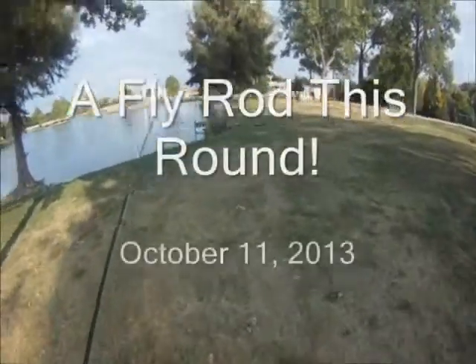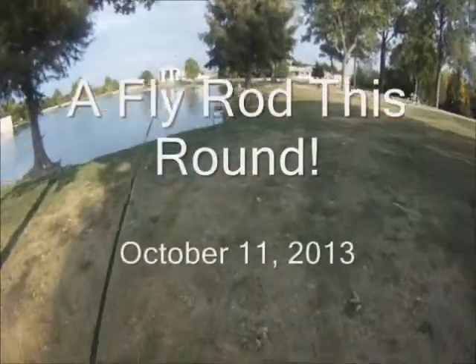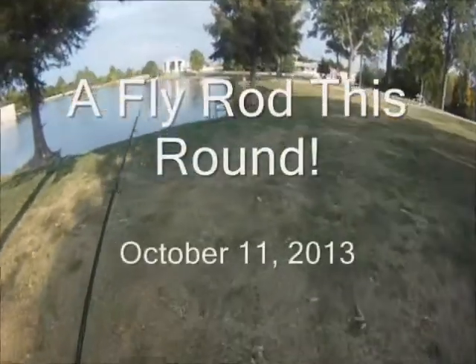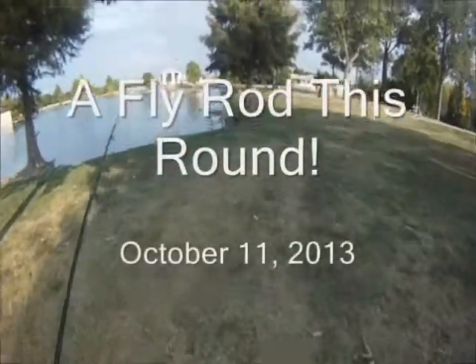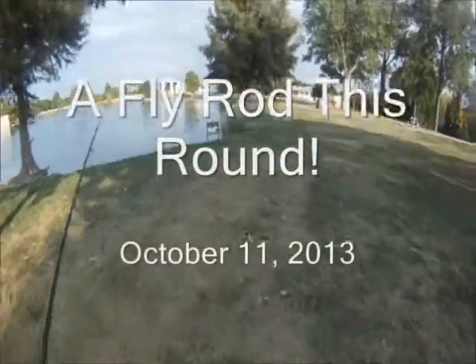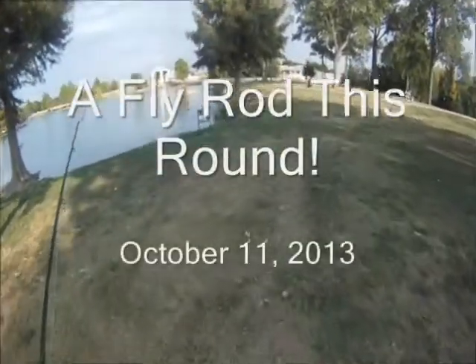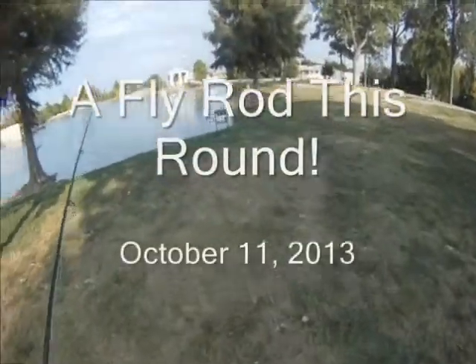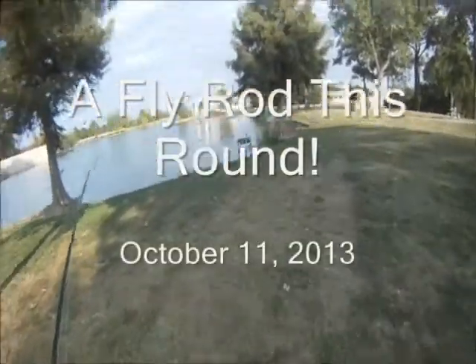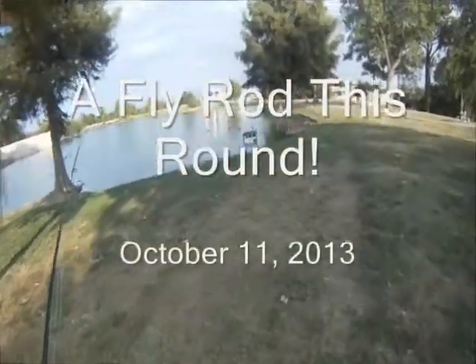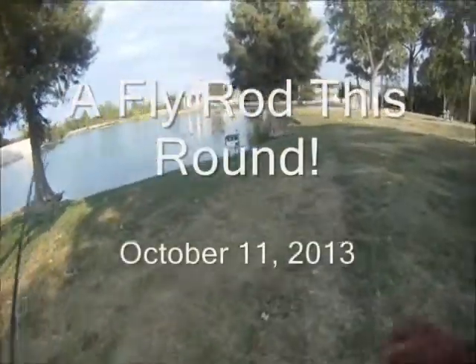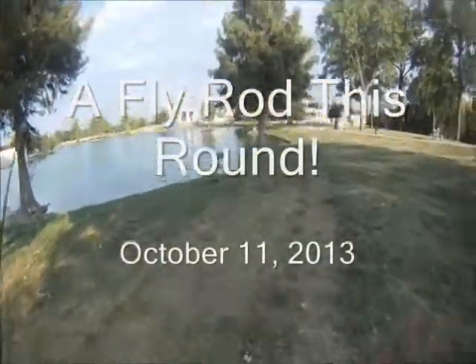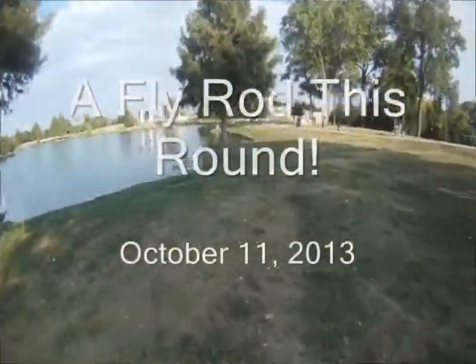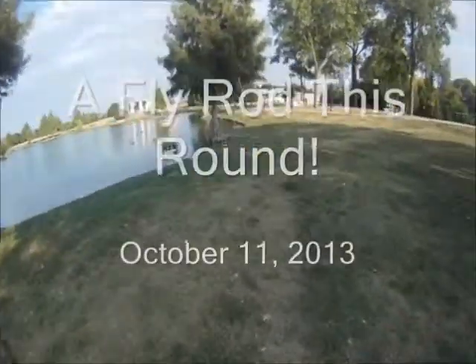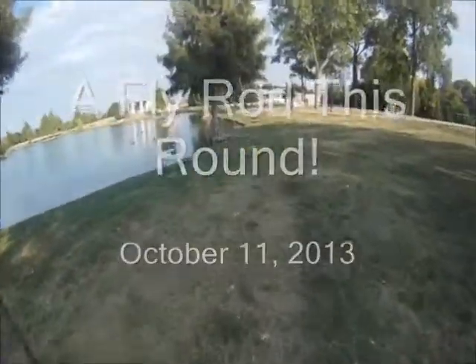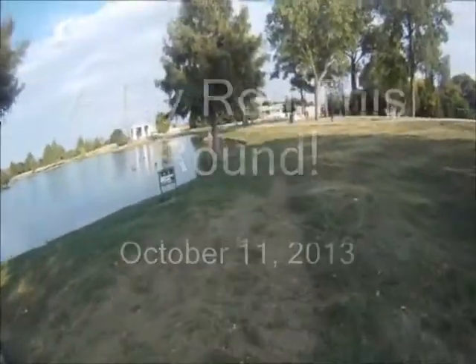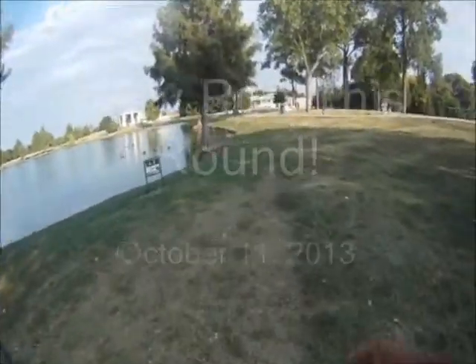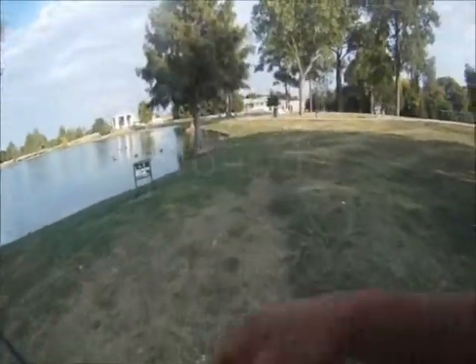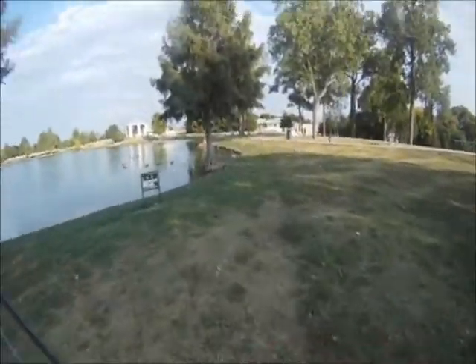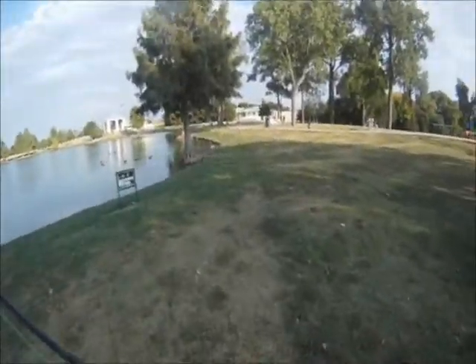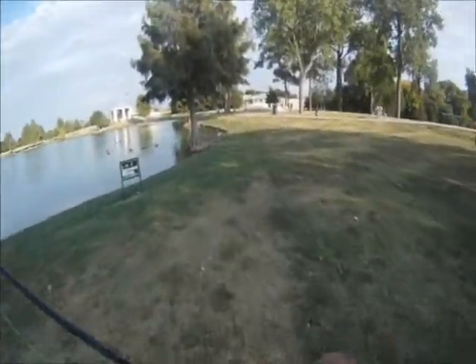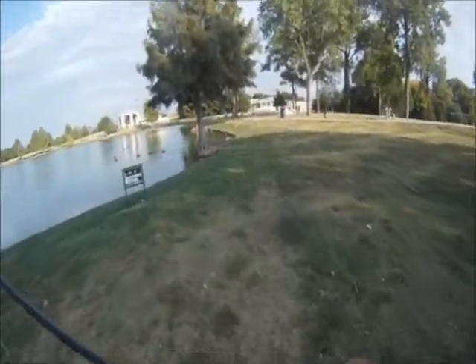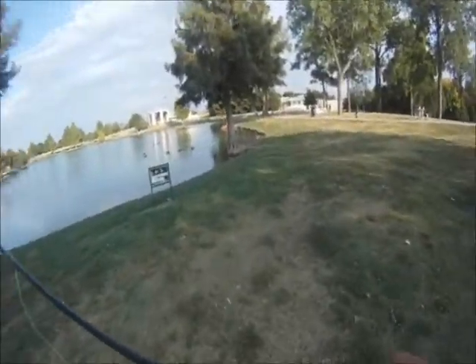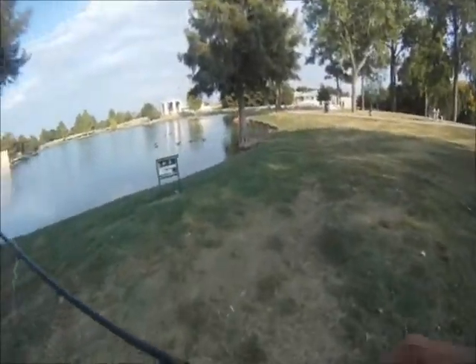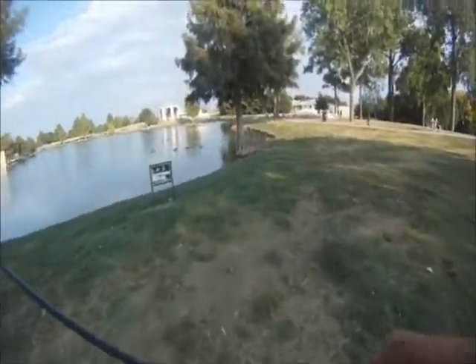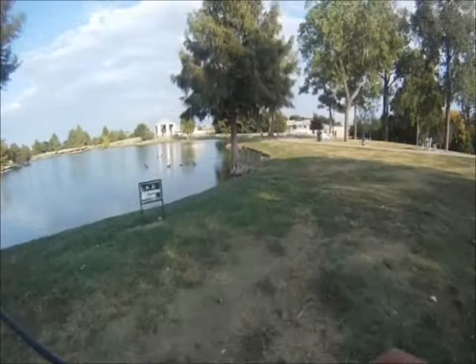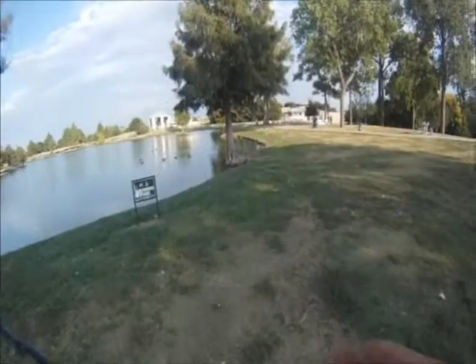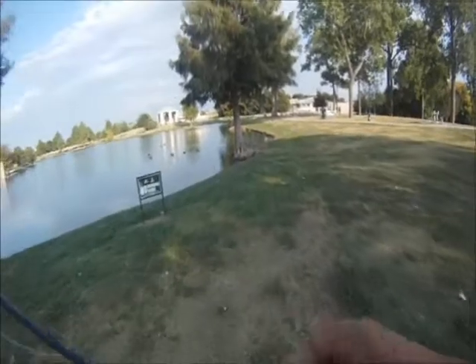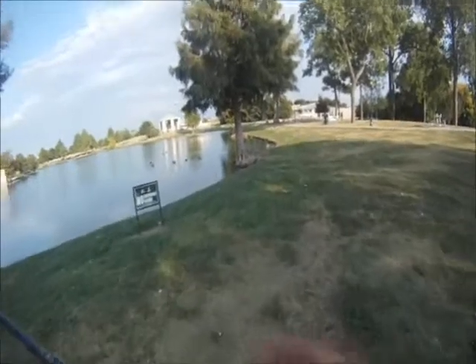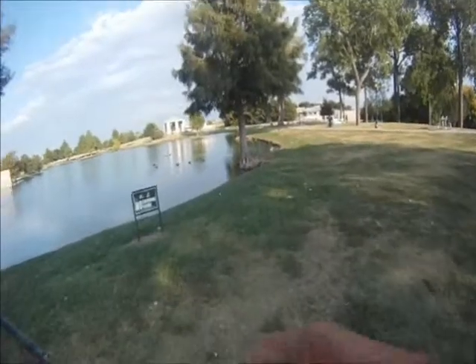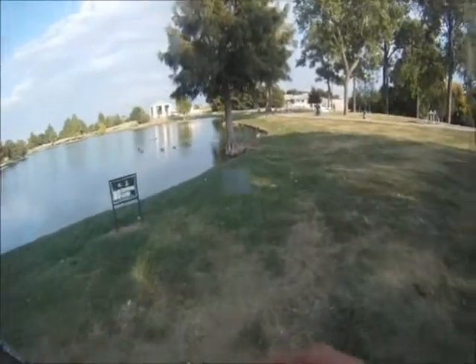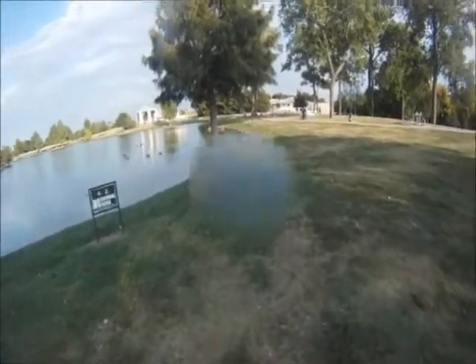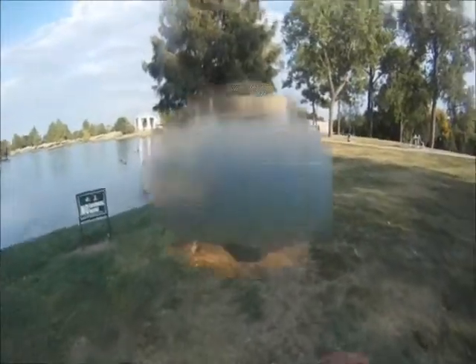Alright, we brought the fly rod today. We're going to sit there and see if we can get some bass on it.